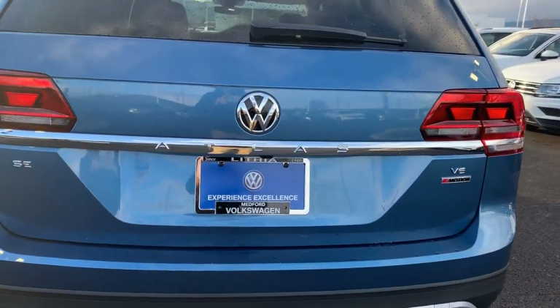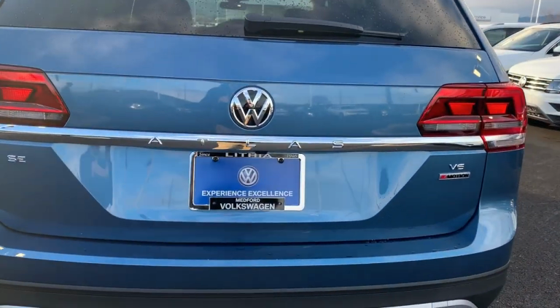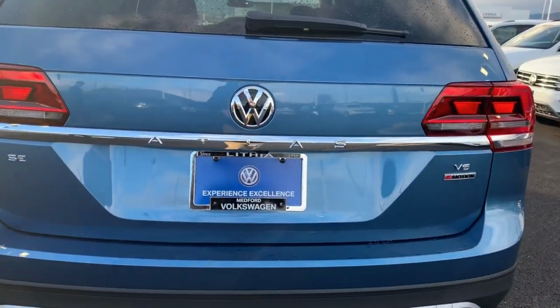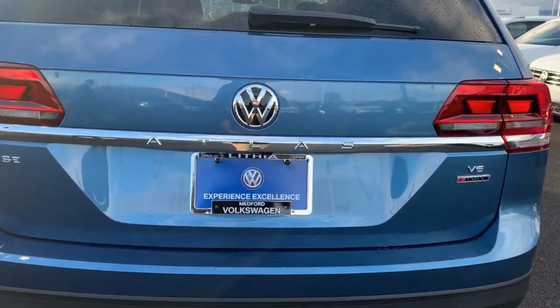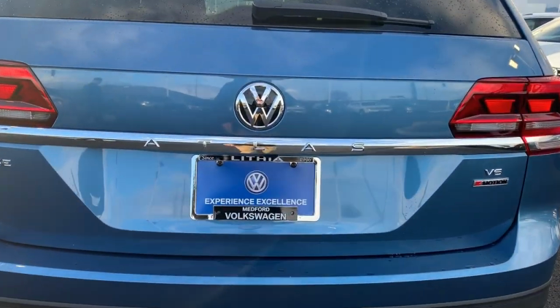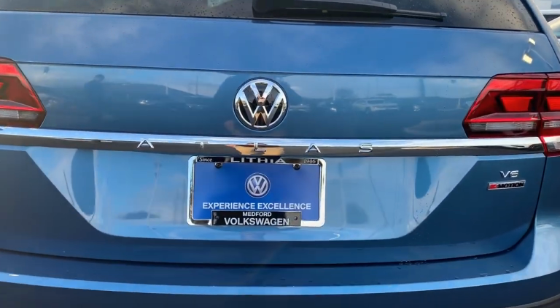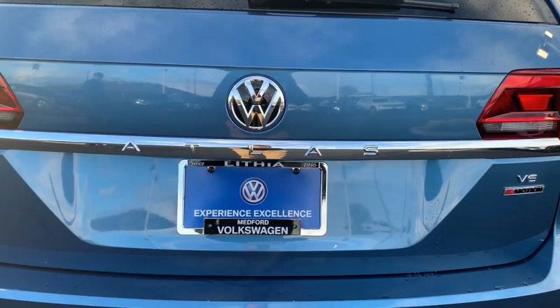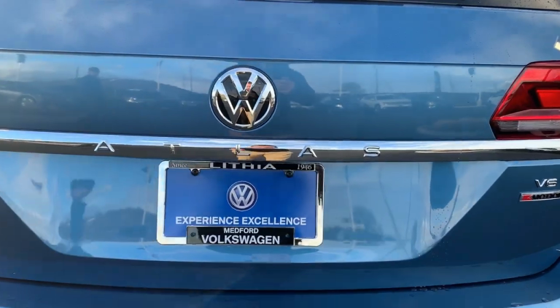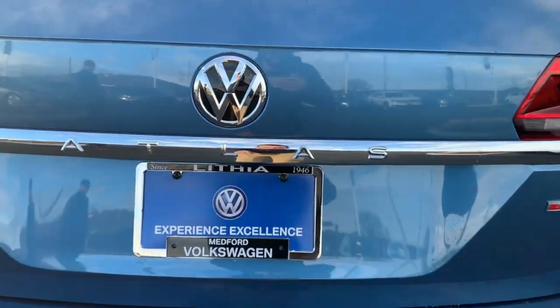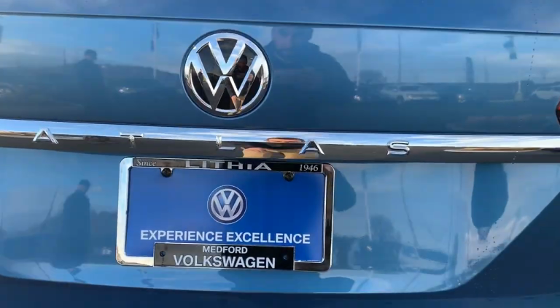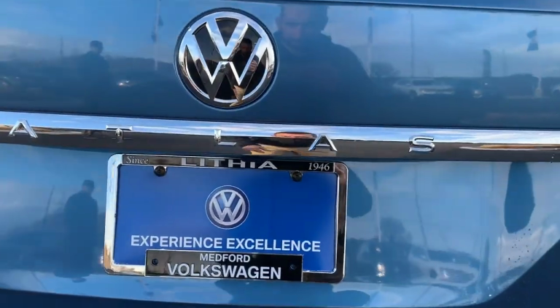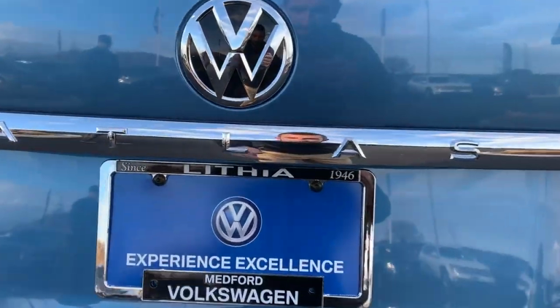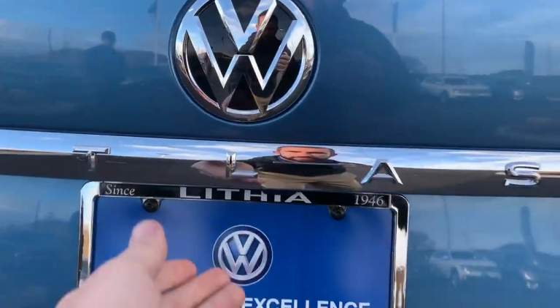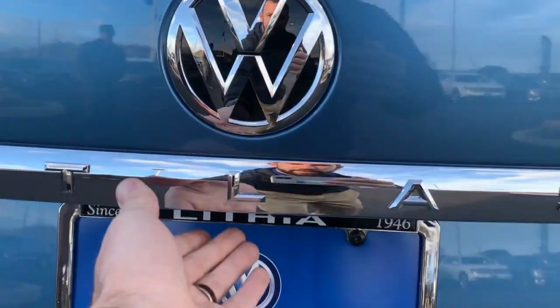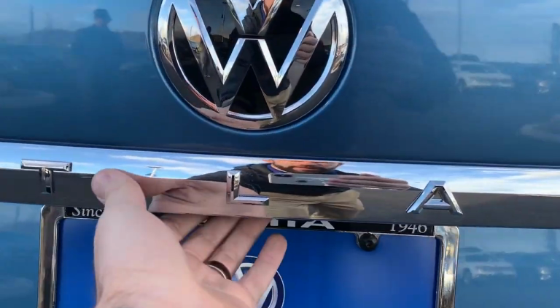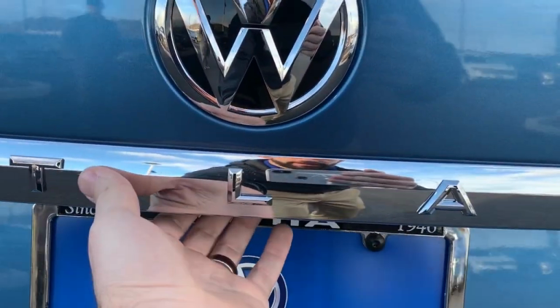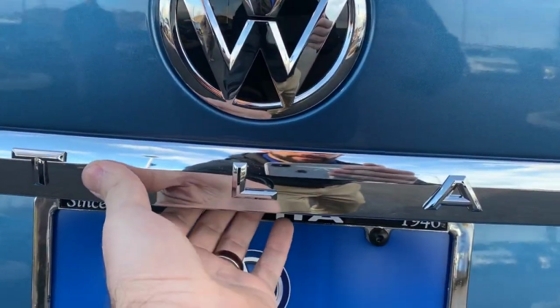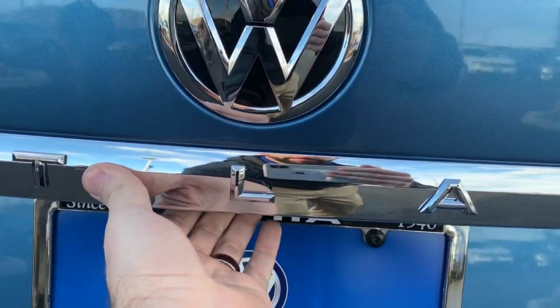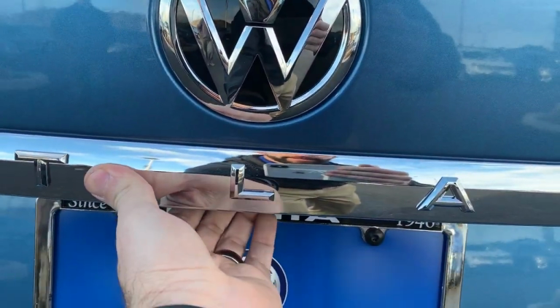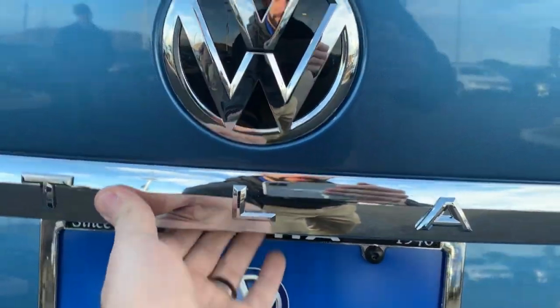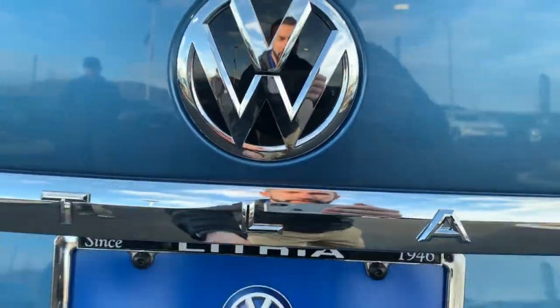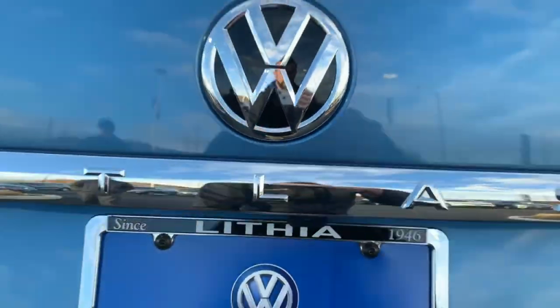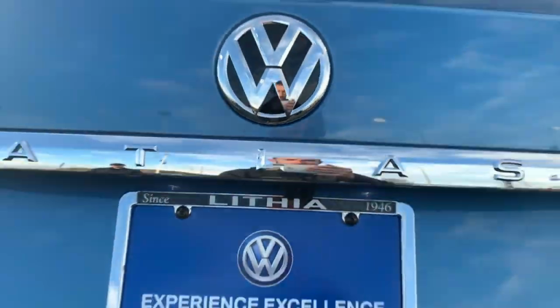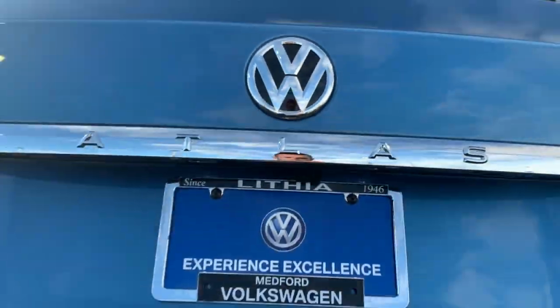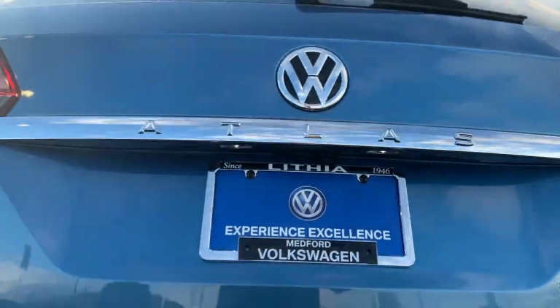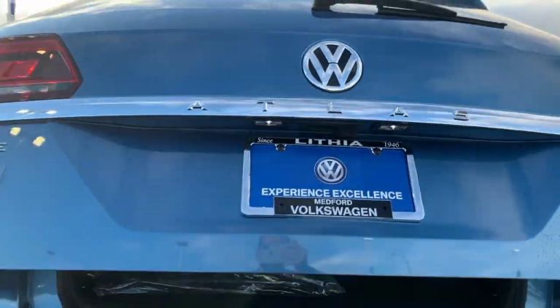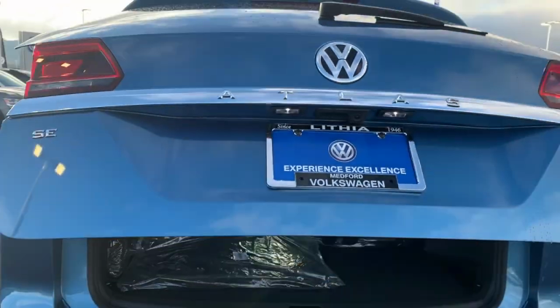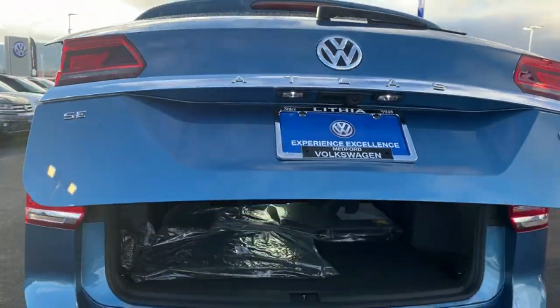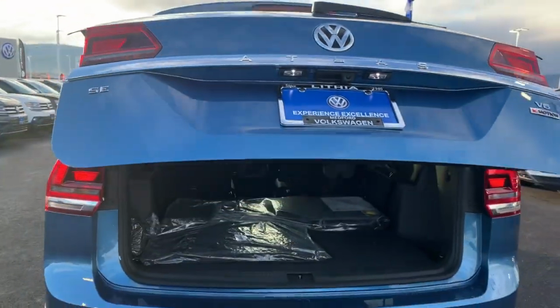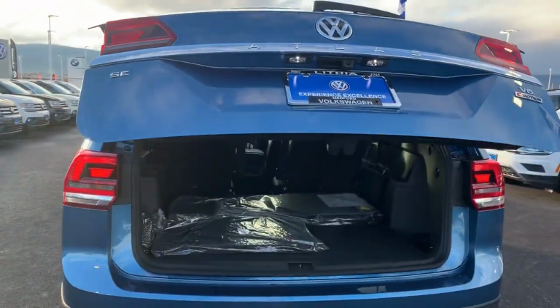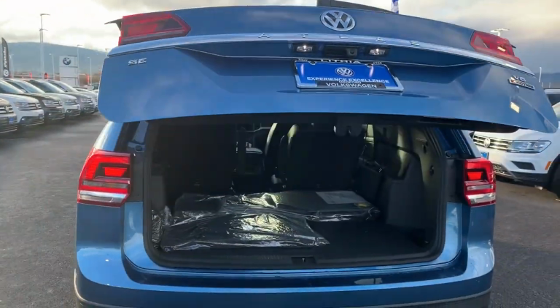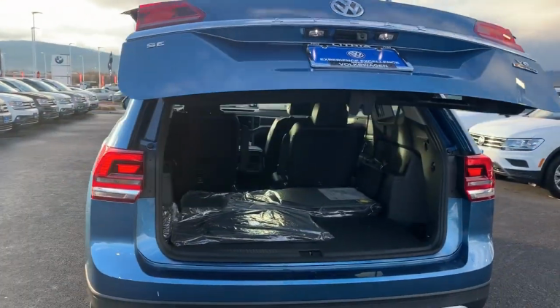On the rear here, you can see right there next to the backup camera, we have our button for the power lift gate.